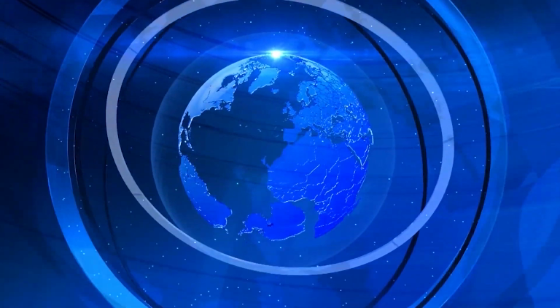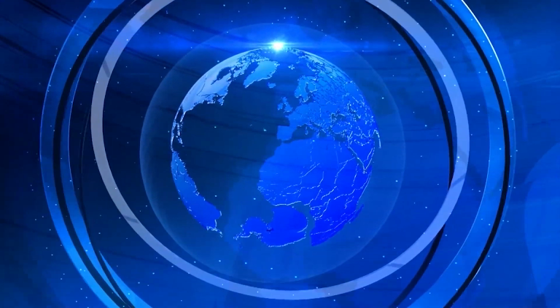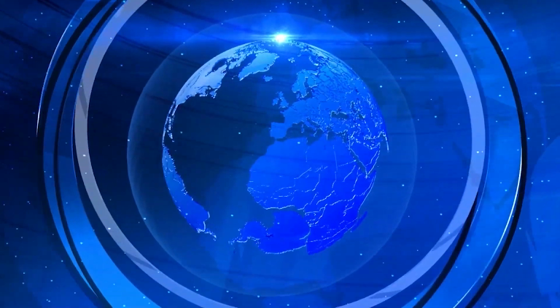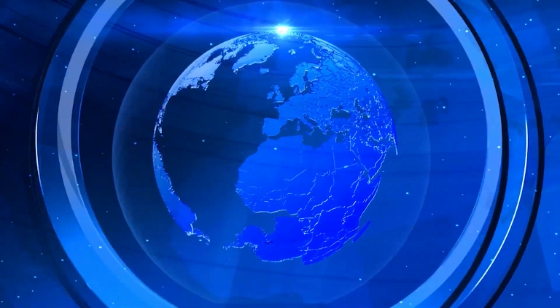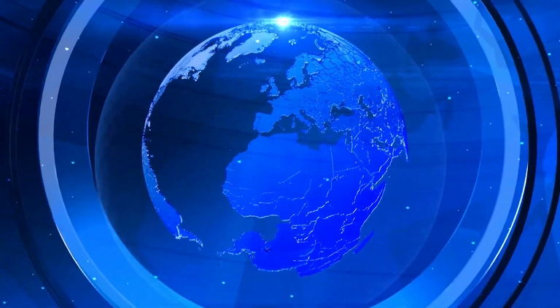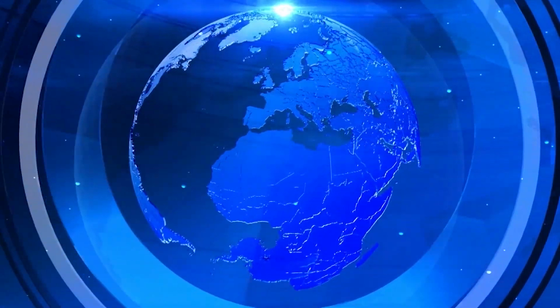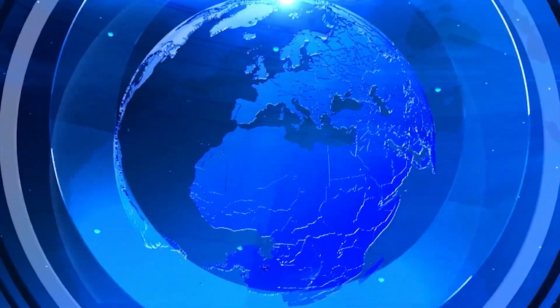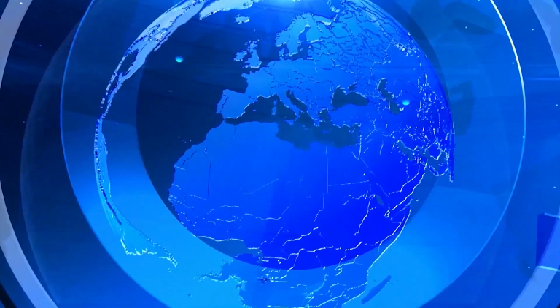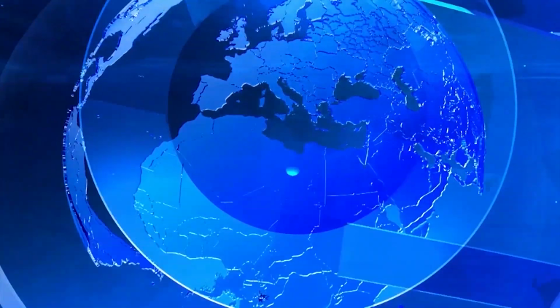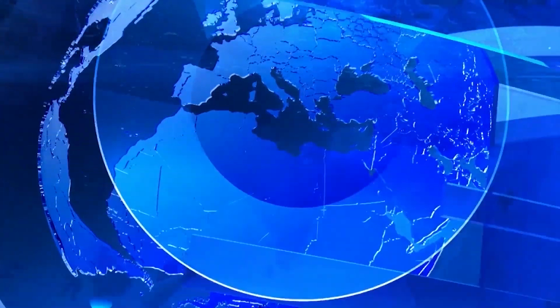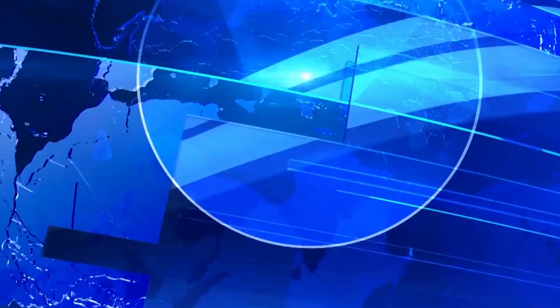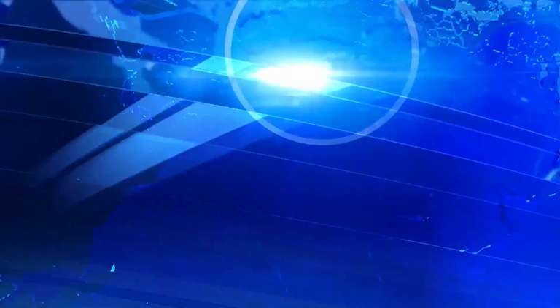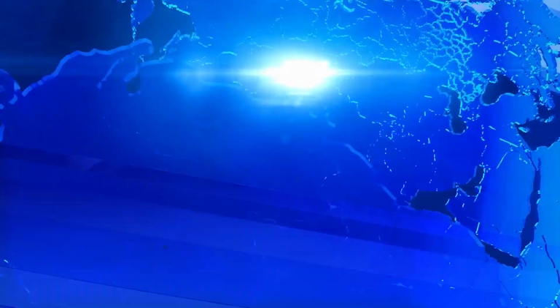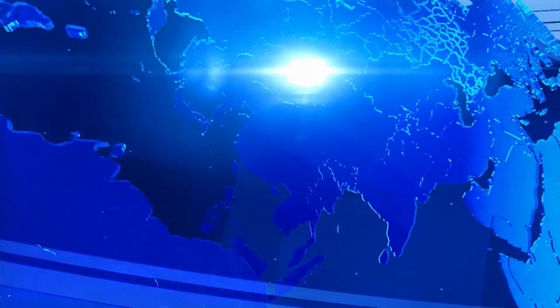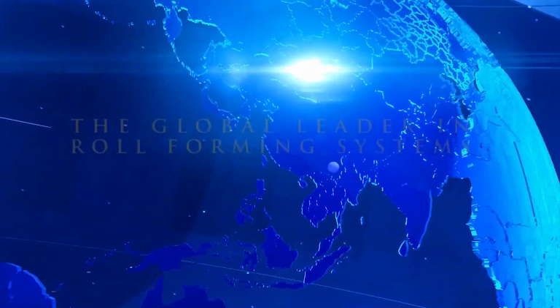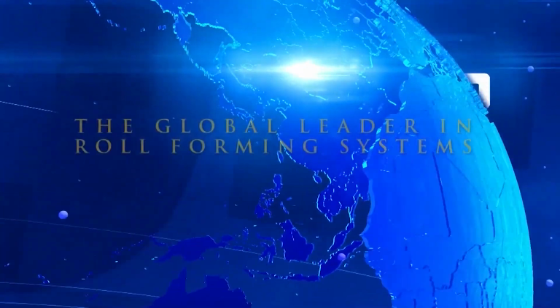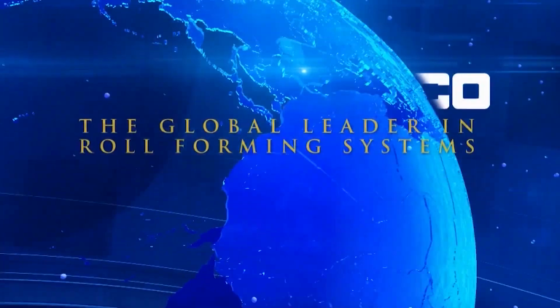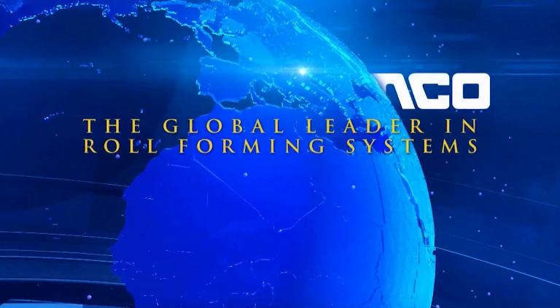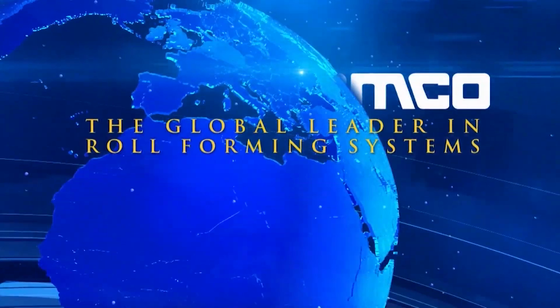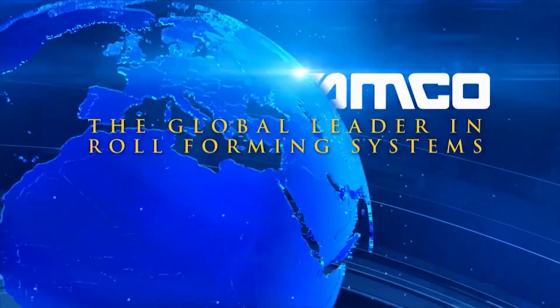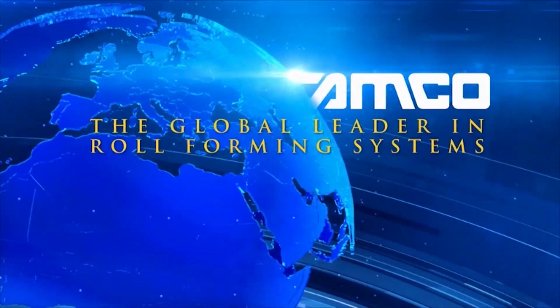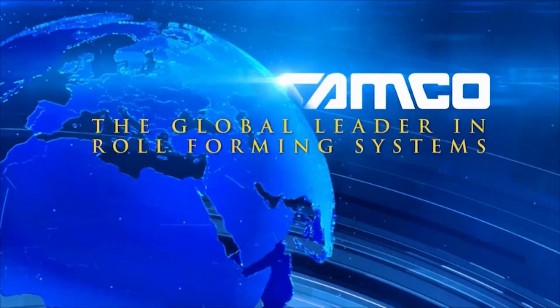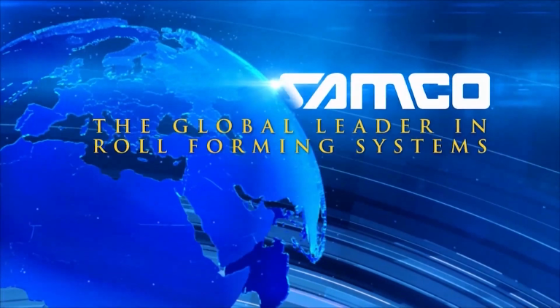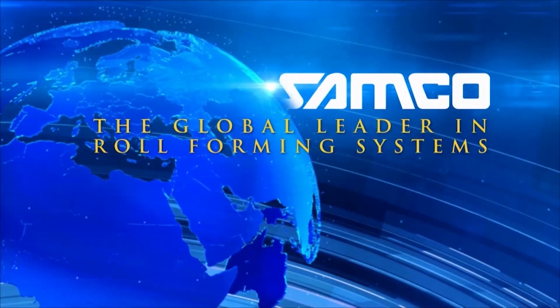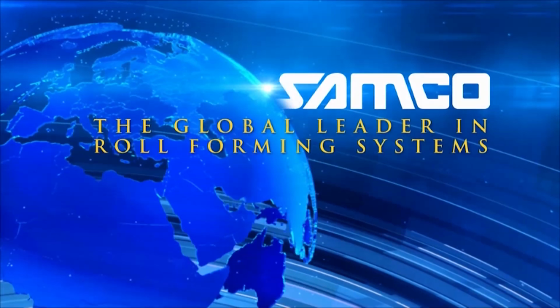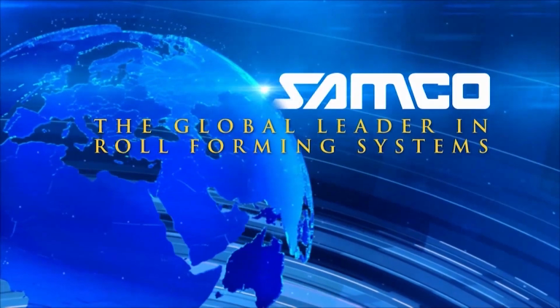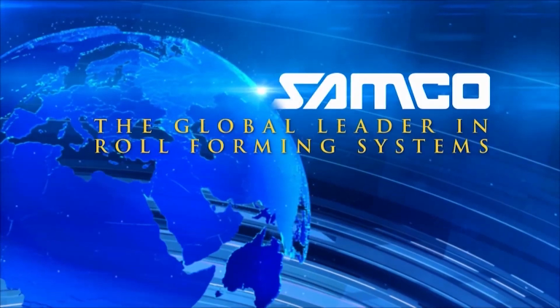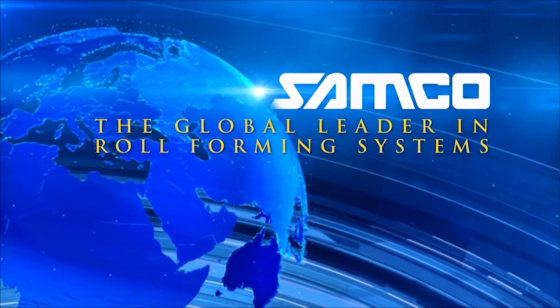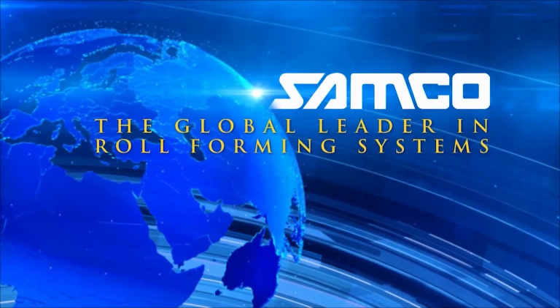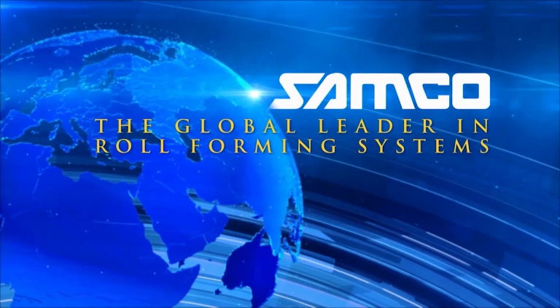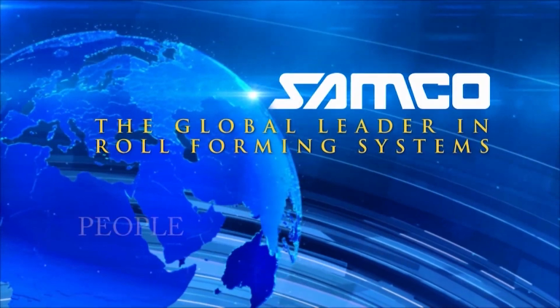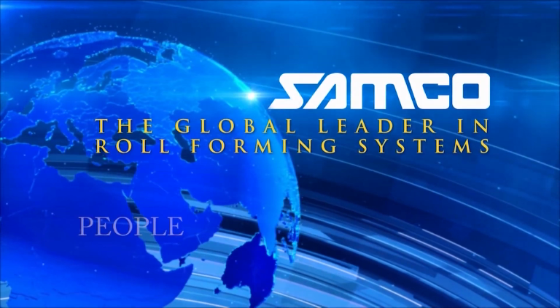Samco Machinery, the global leader in engineered roll forming and metal processing solutions.